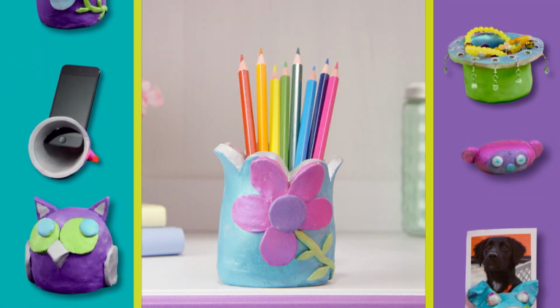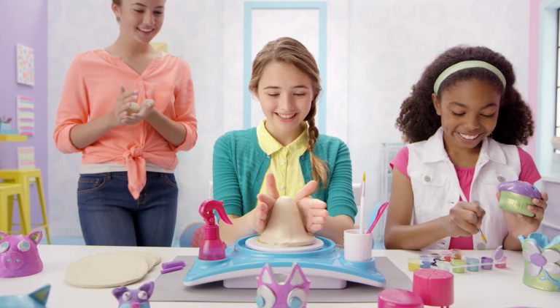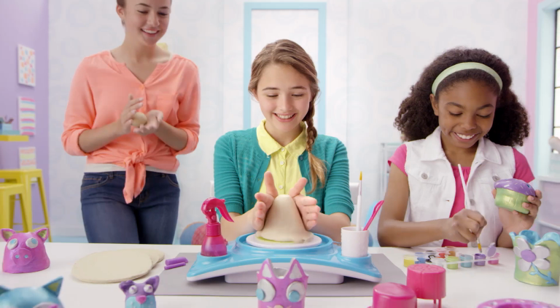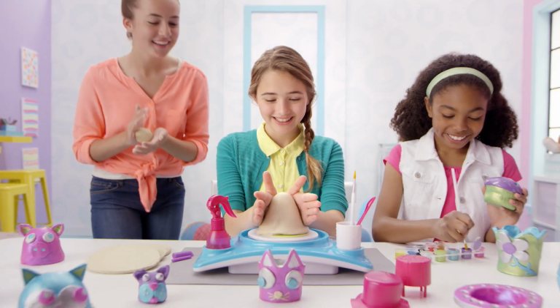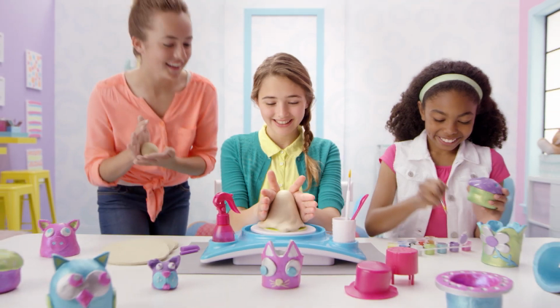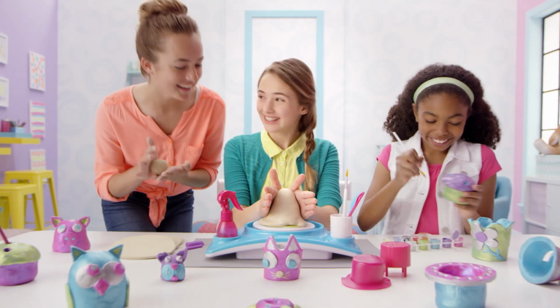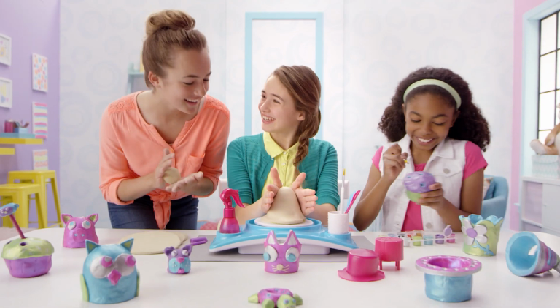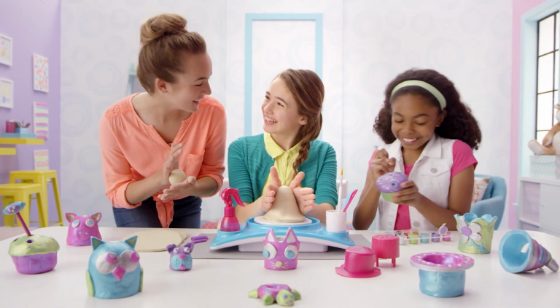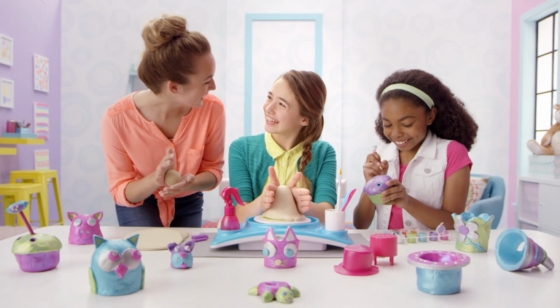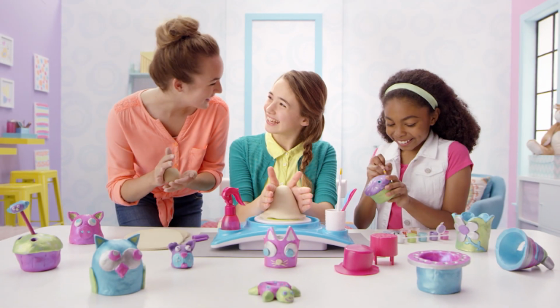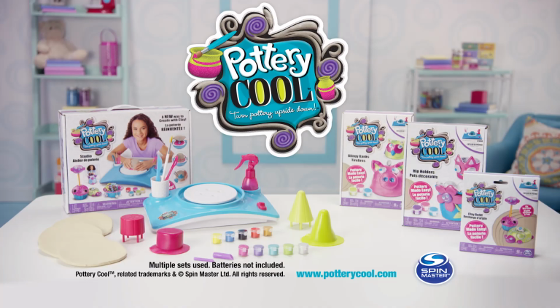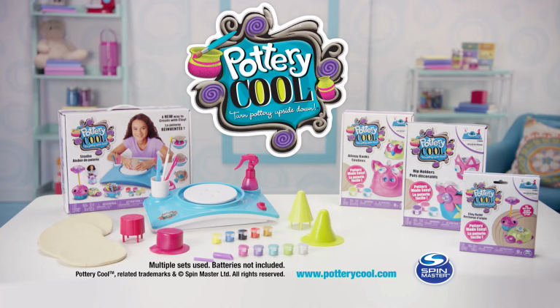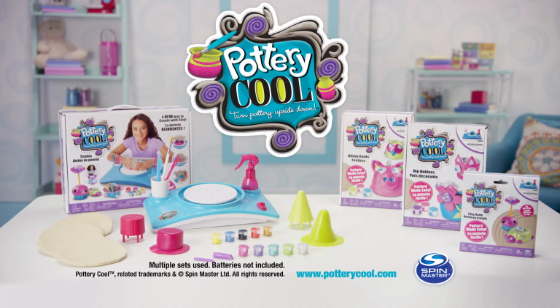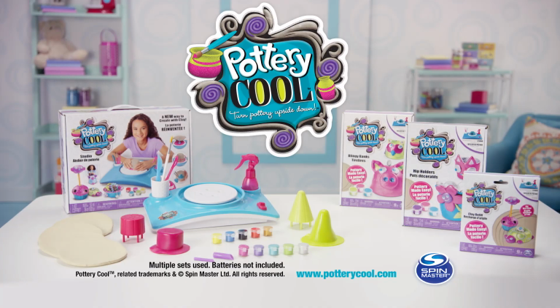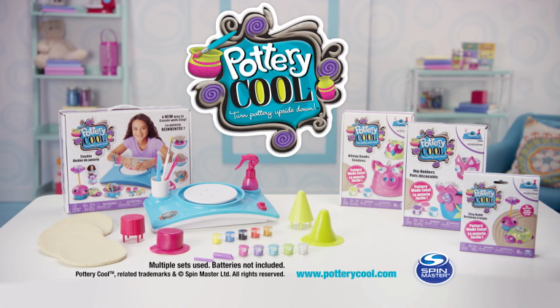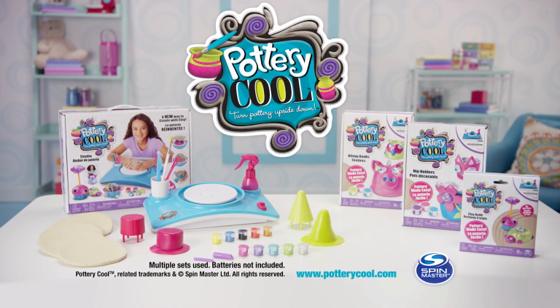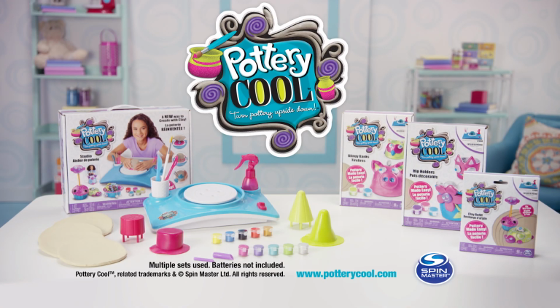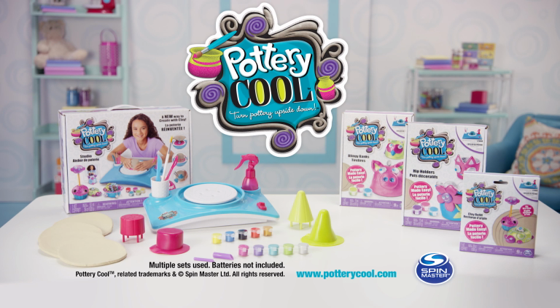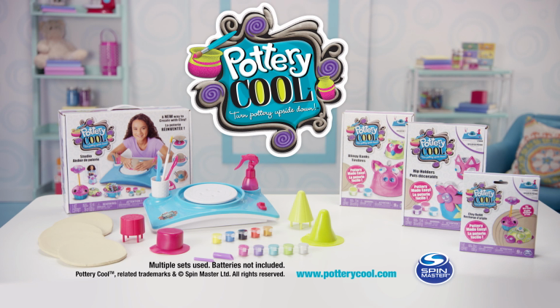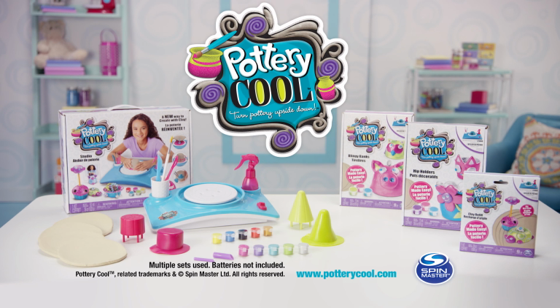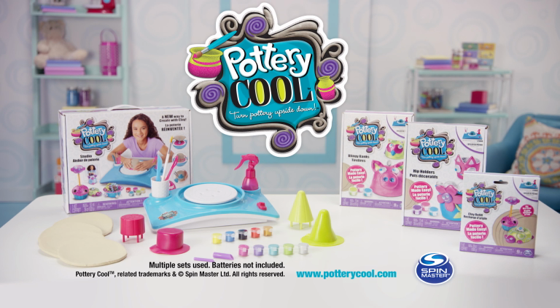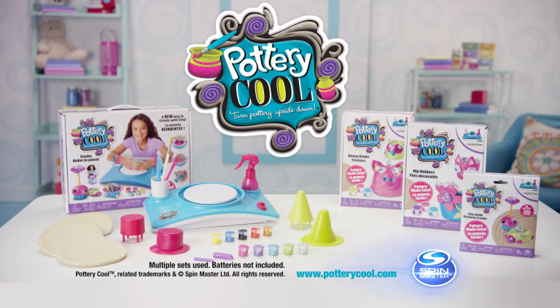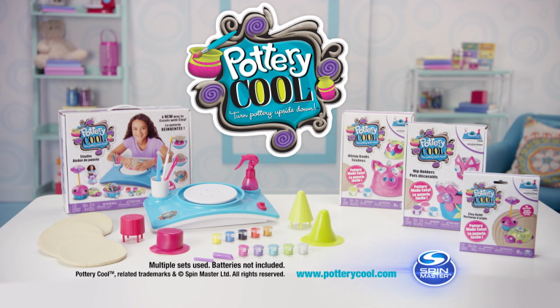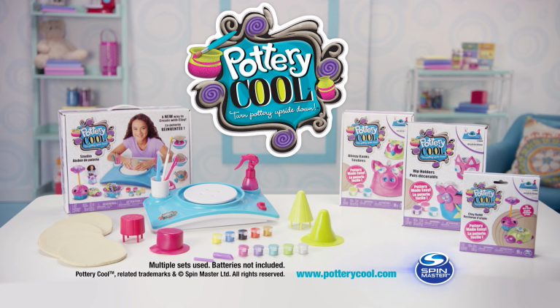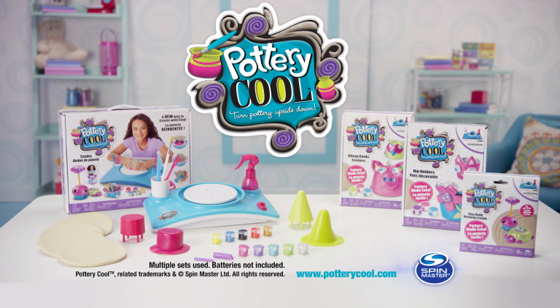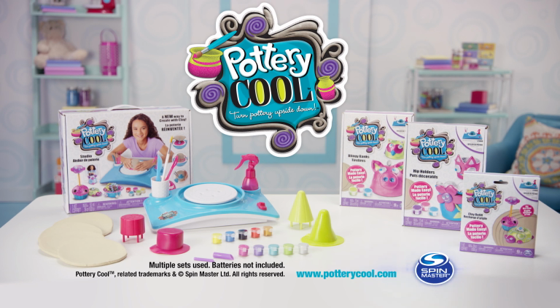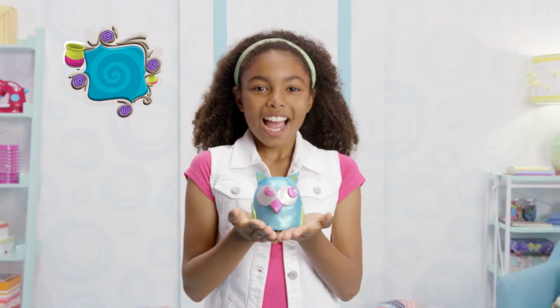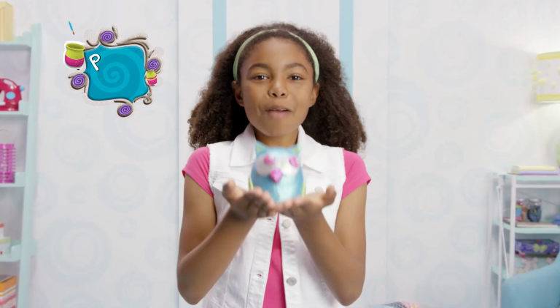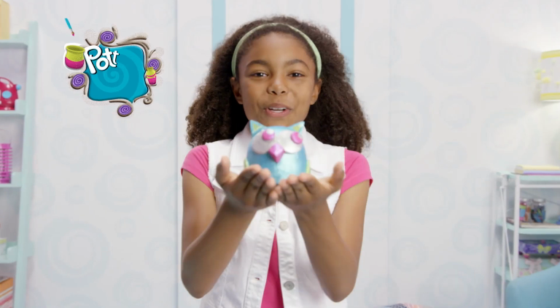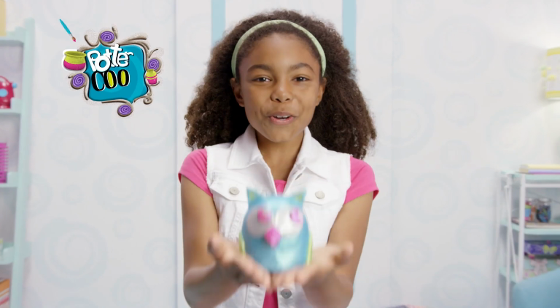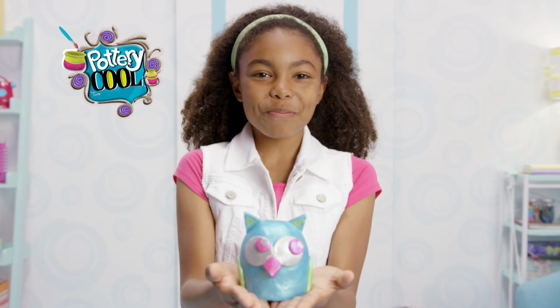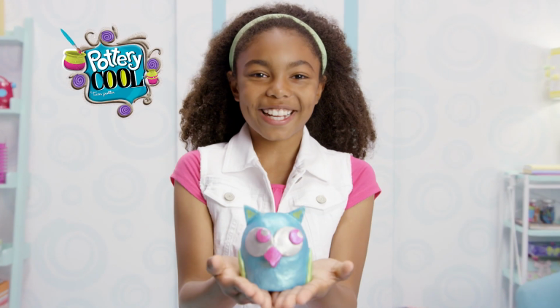Pottery Cool Studio! Other sets sold separately. Batteries not included, from Spin Master. I'm a cool maker!